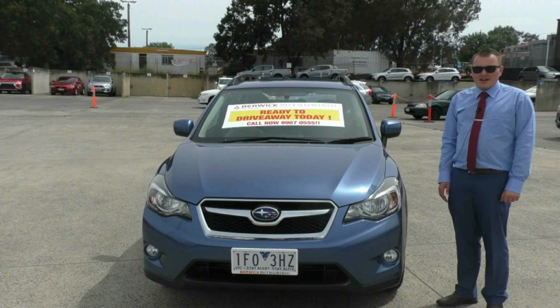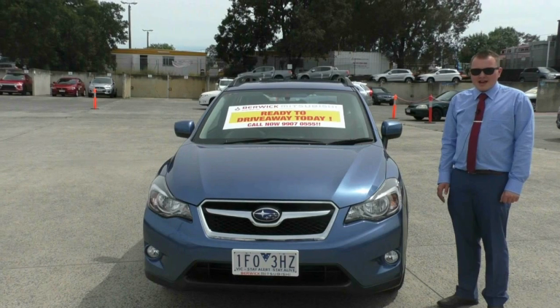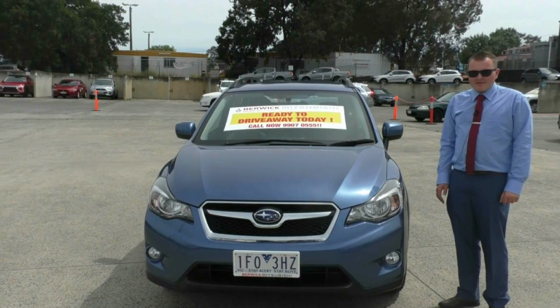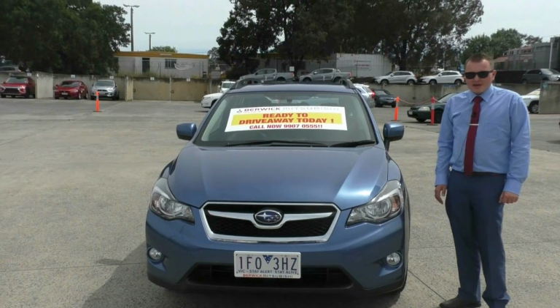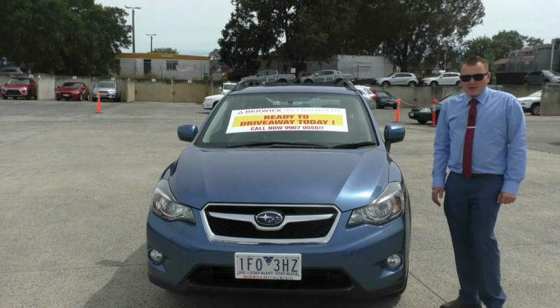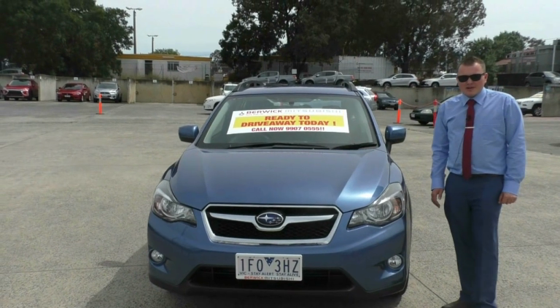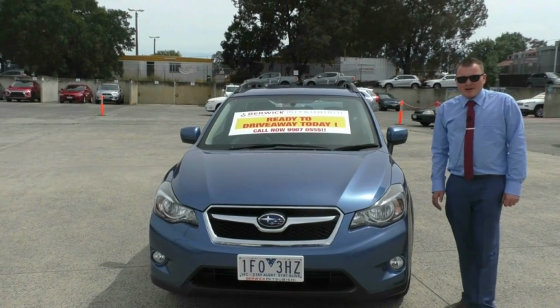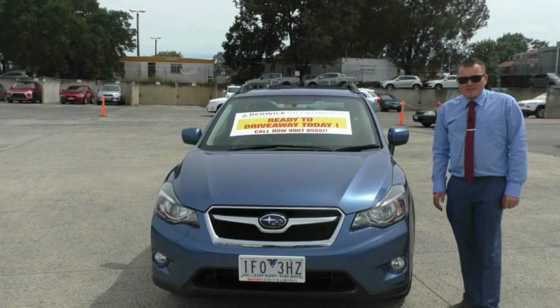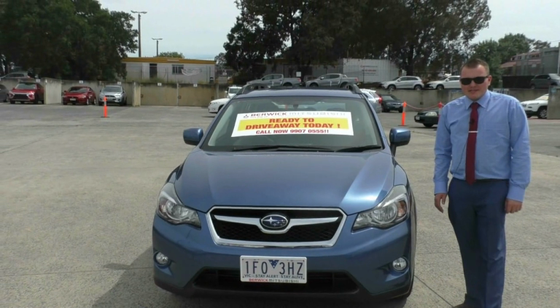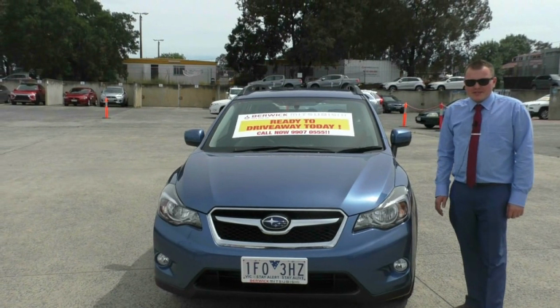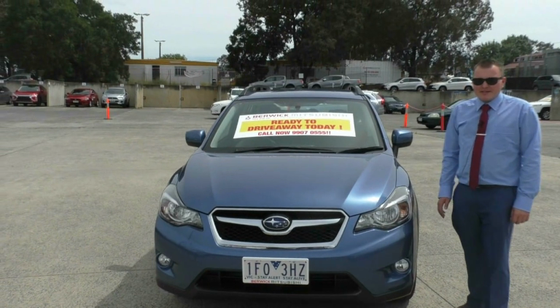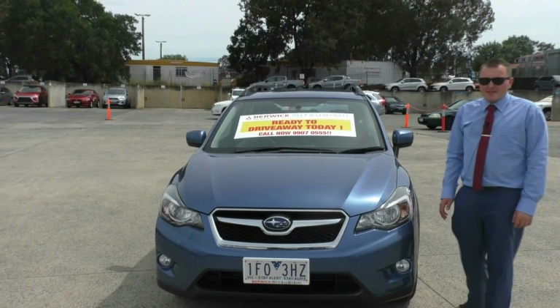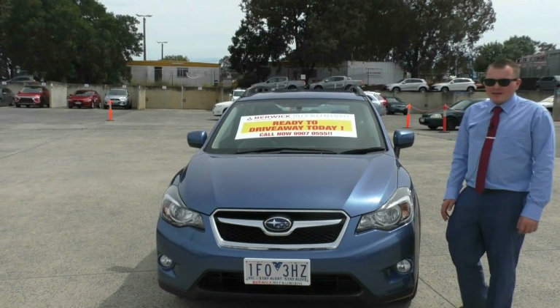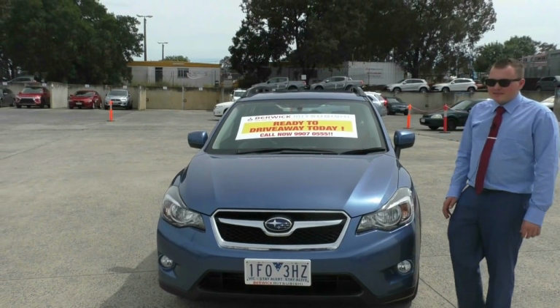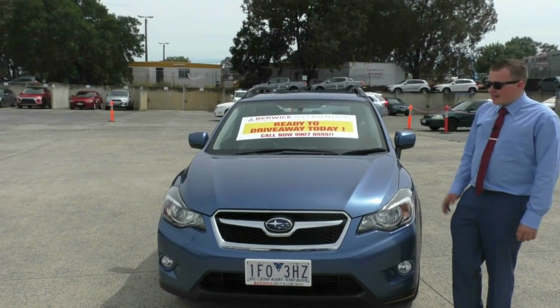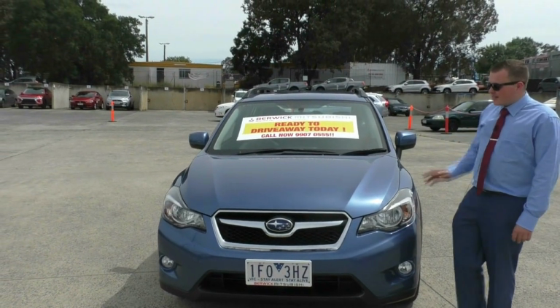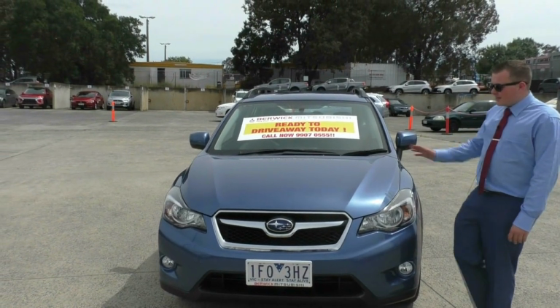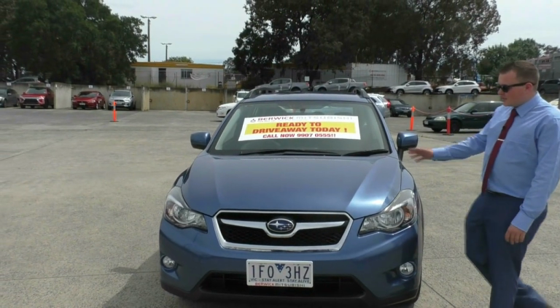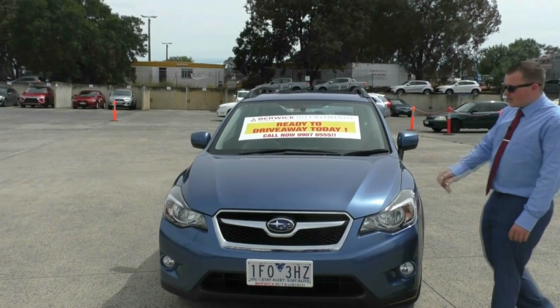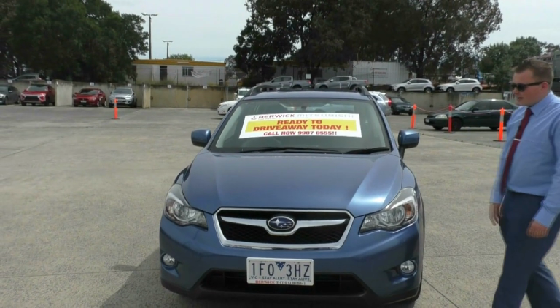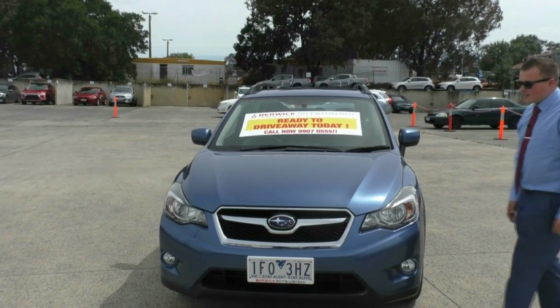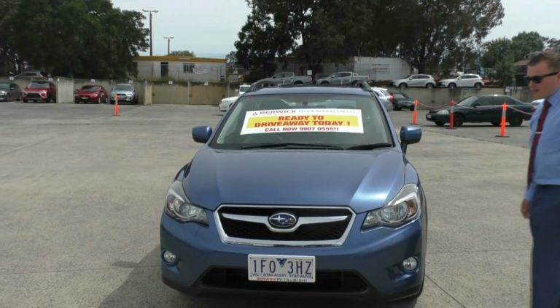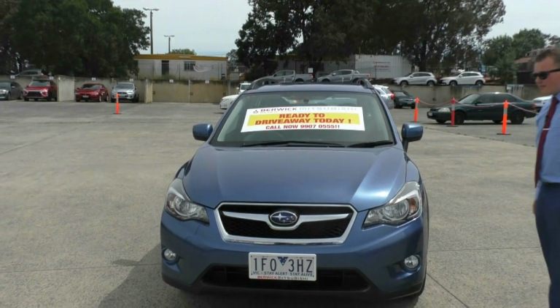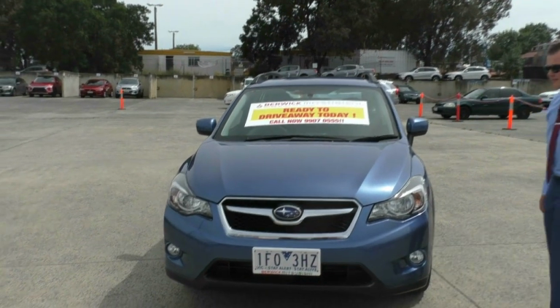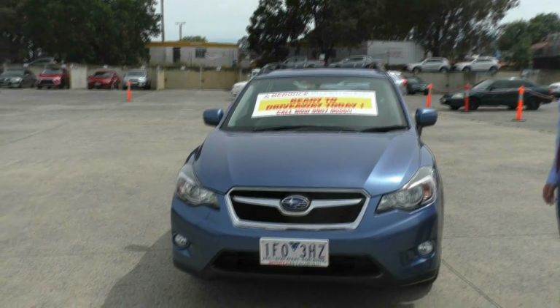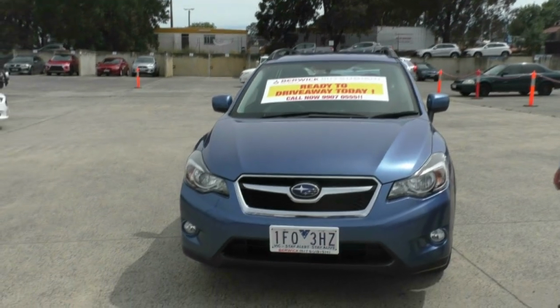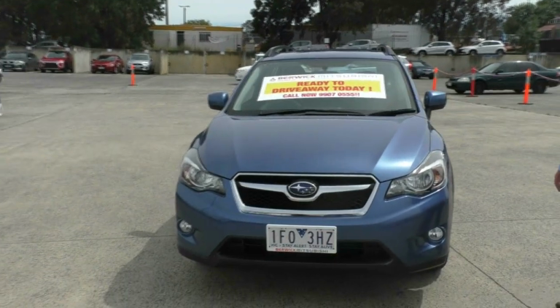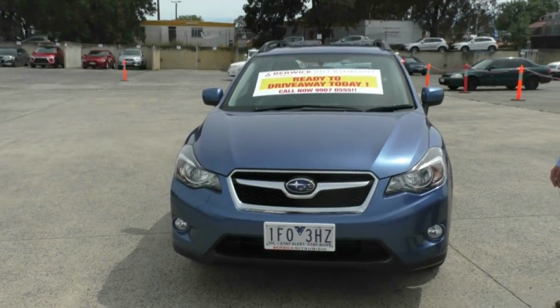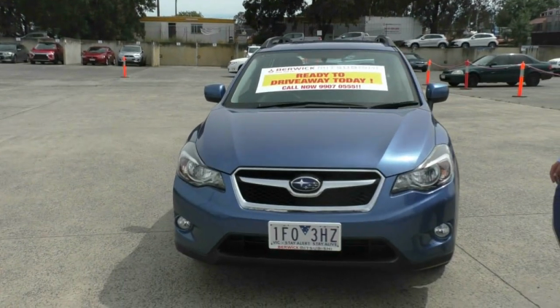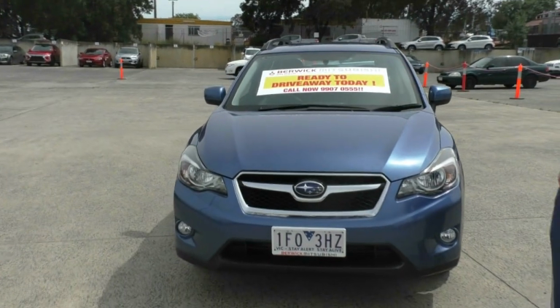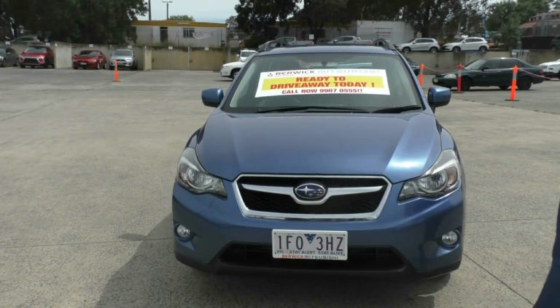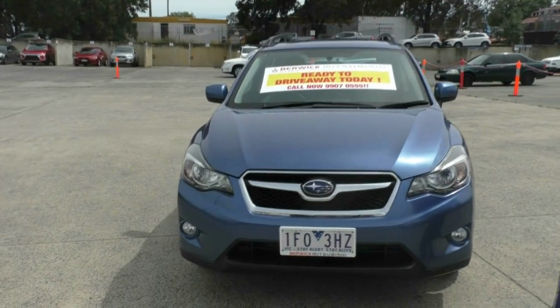Hi everyone. Welcome to Beric Mitsubishi. My name is Matt and I'm here to show you around this 2015 Subaru XV.